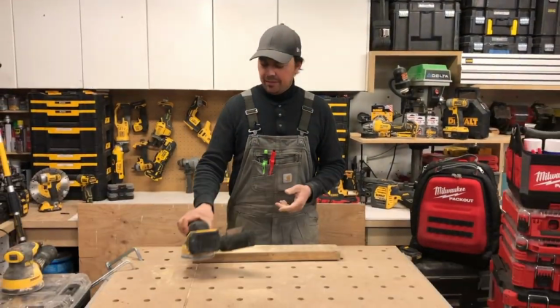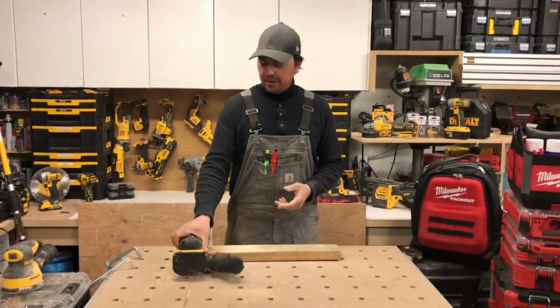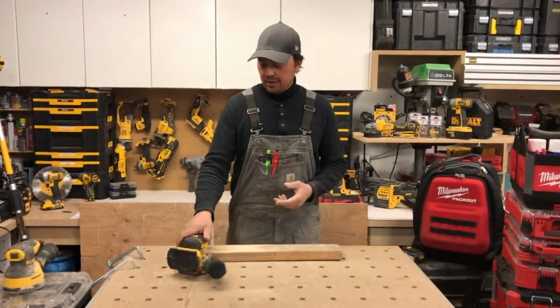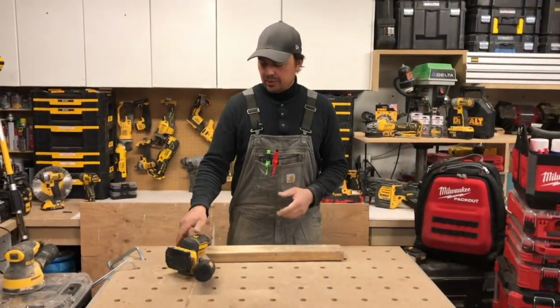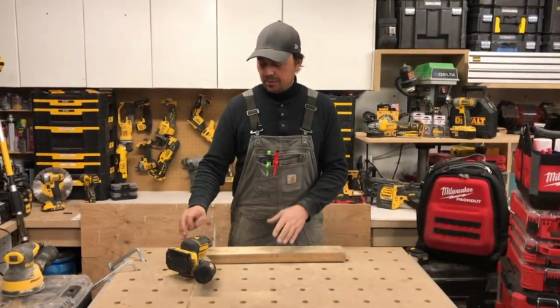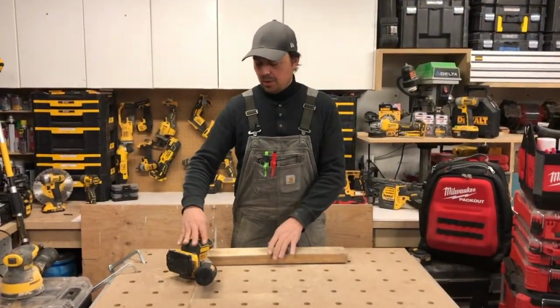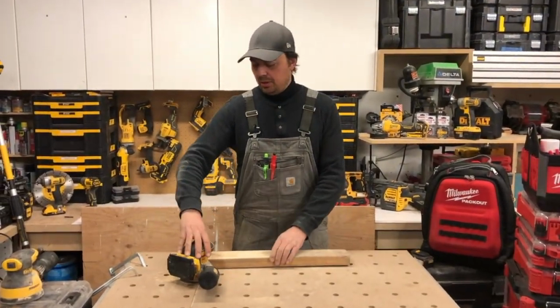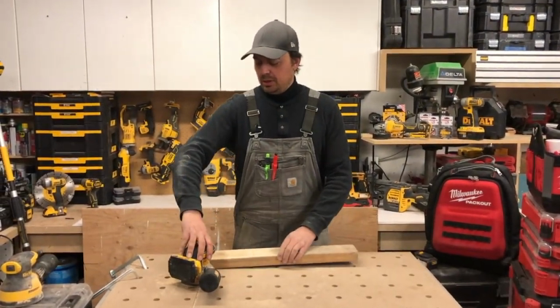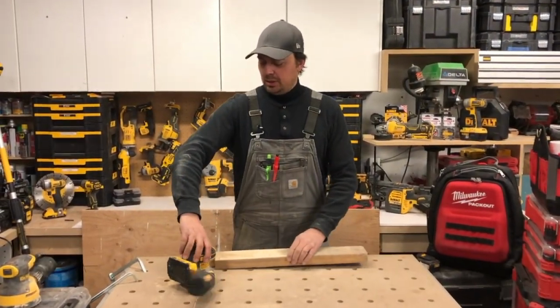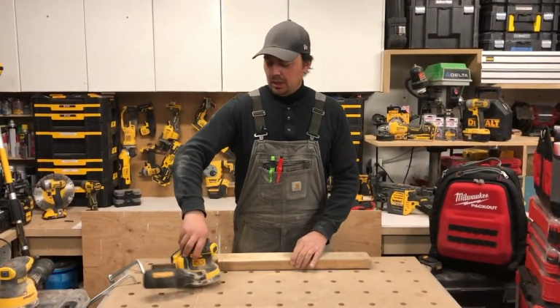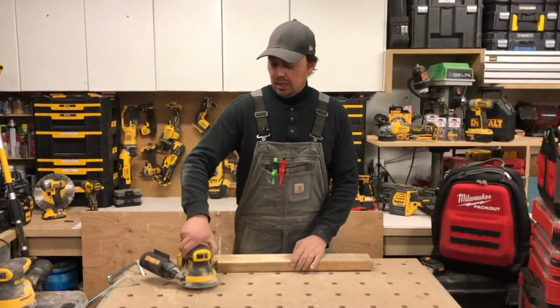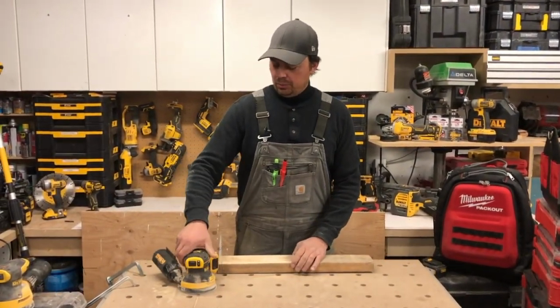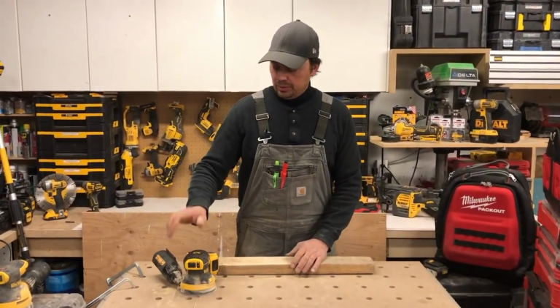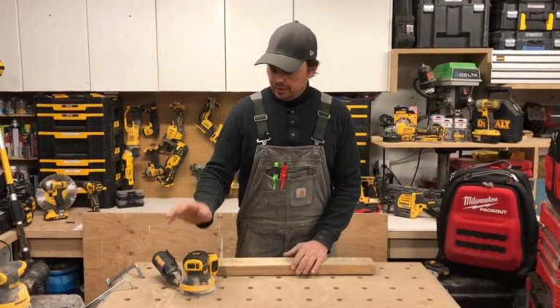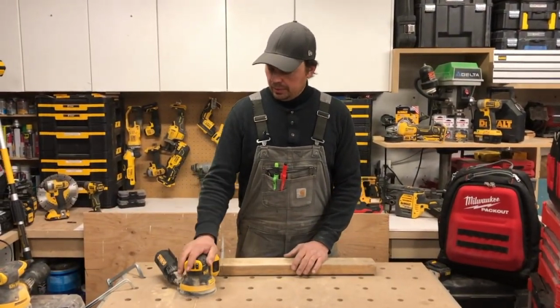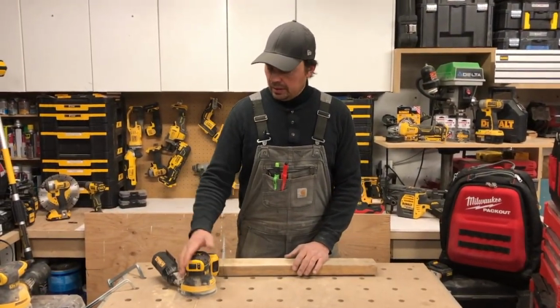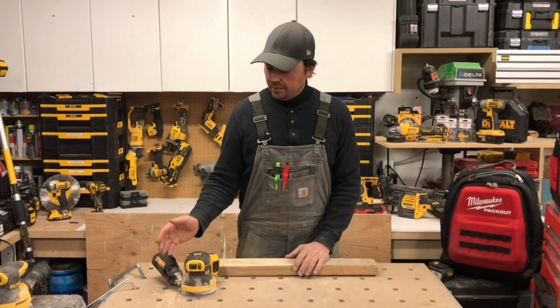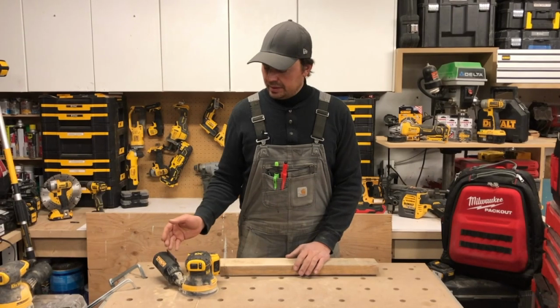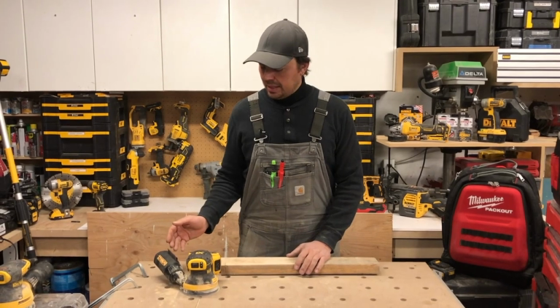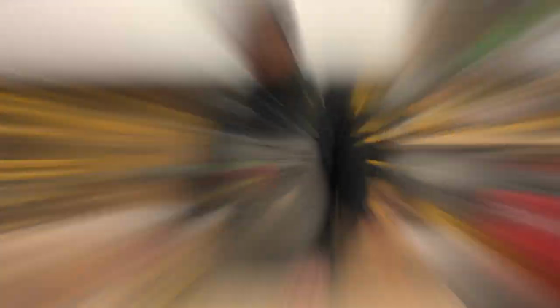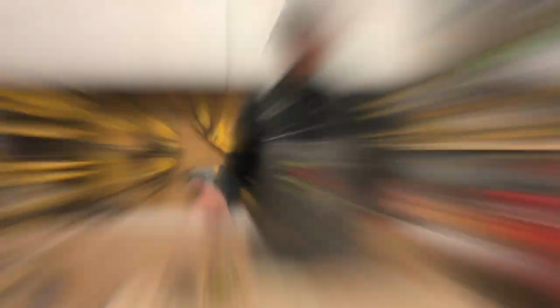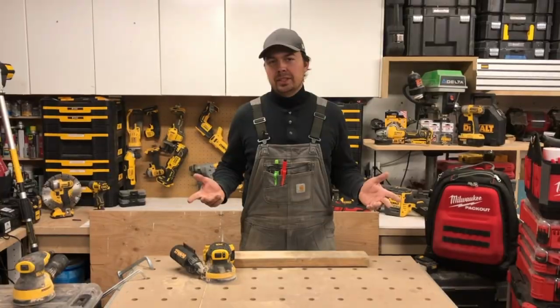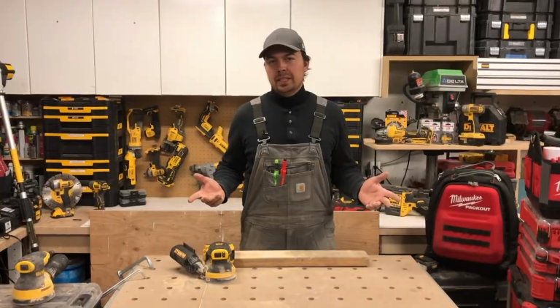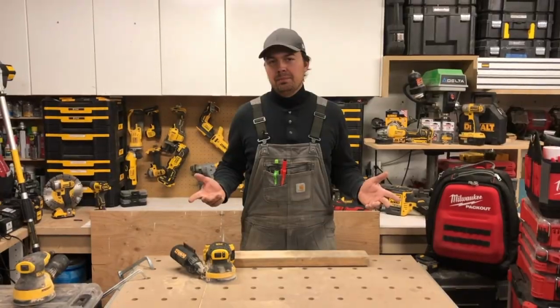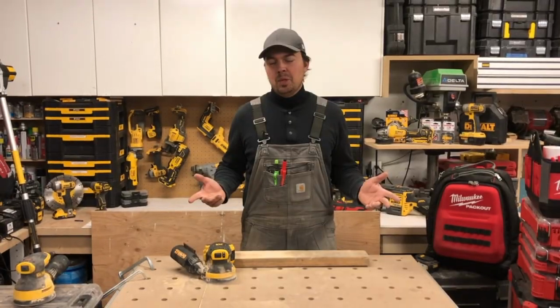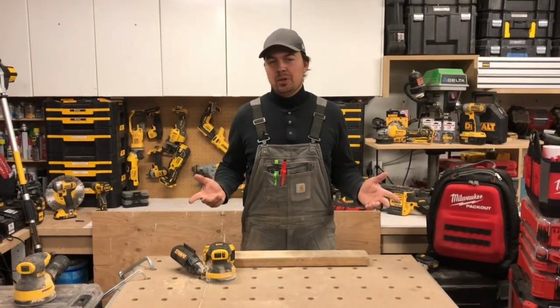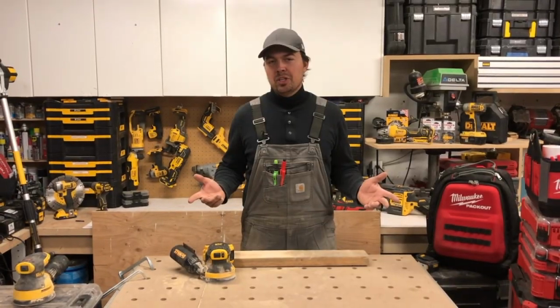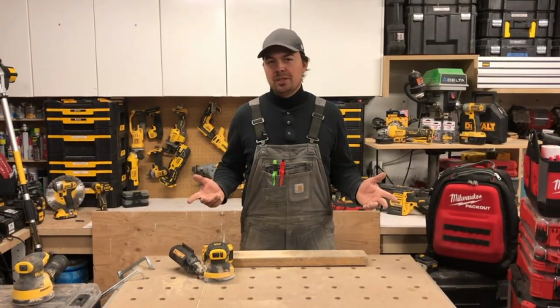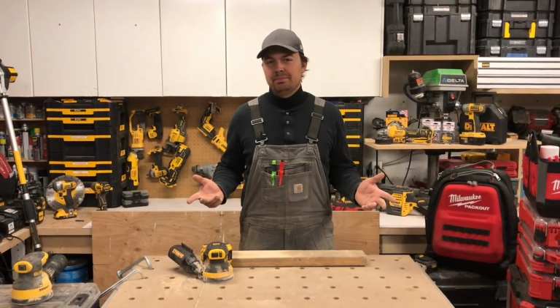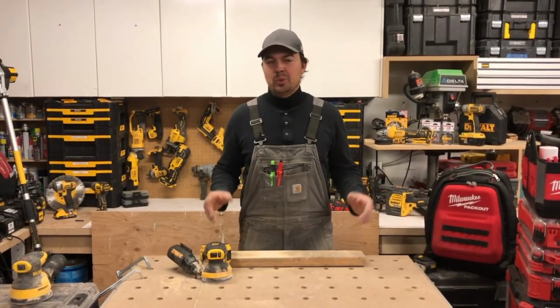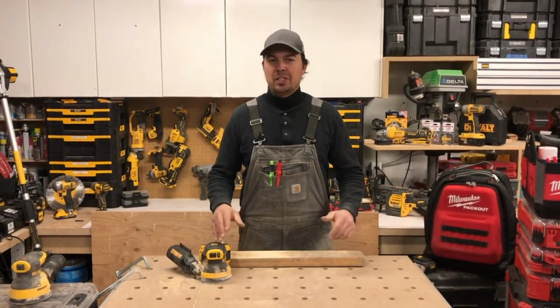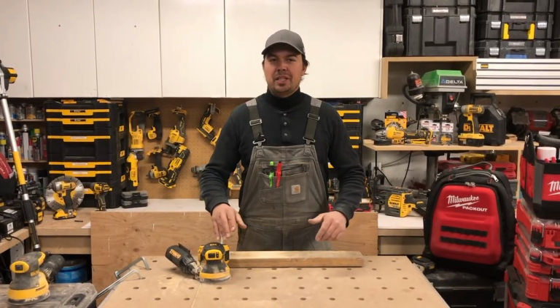Definitely a thumbs up to DeWalt. I really, really love this sander. Until next time, keep on crushing it. We'll catch you later.